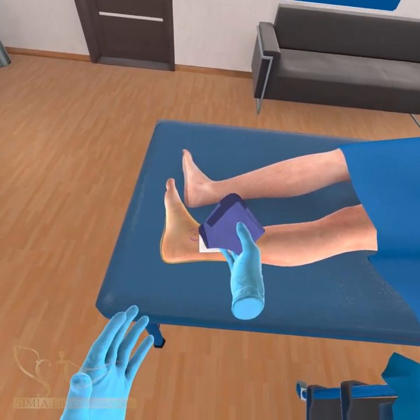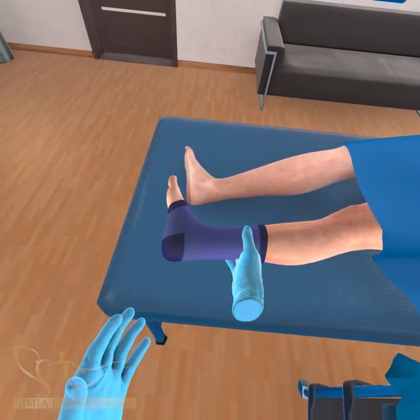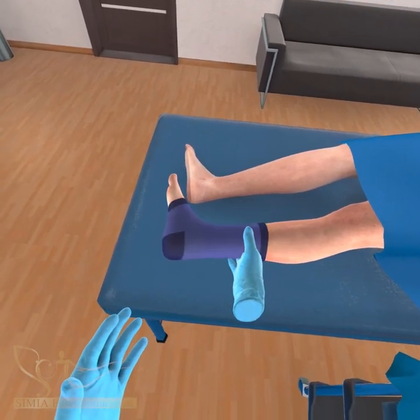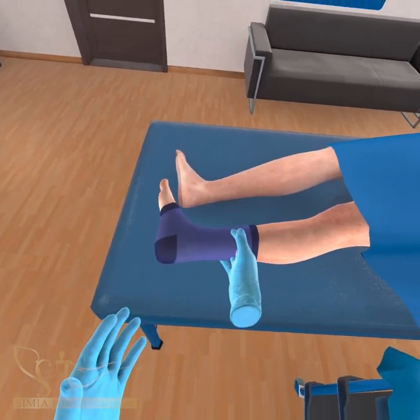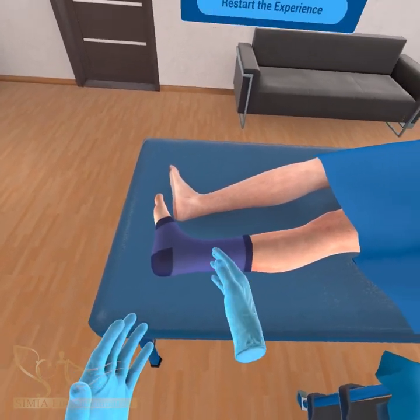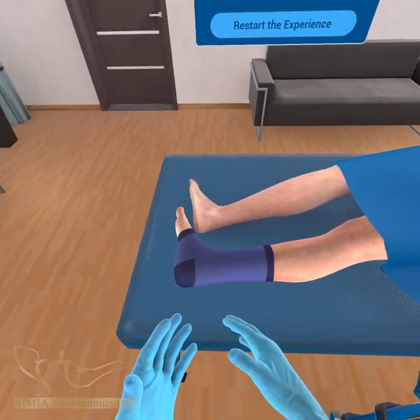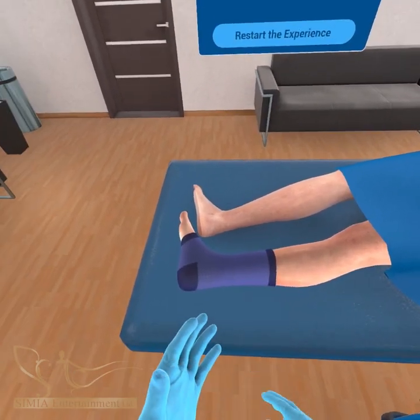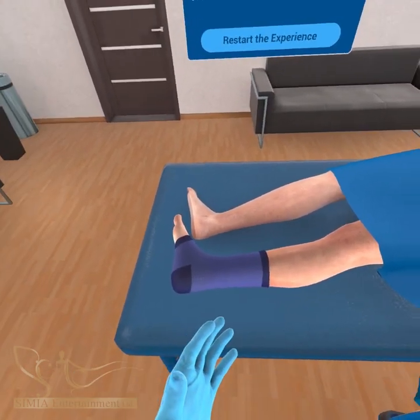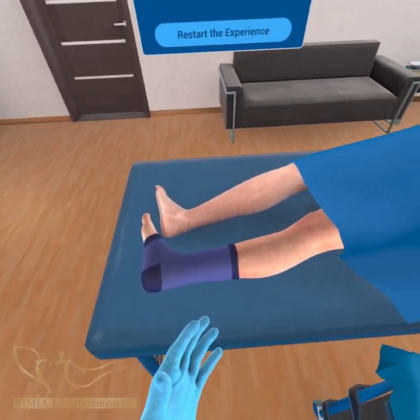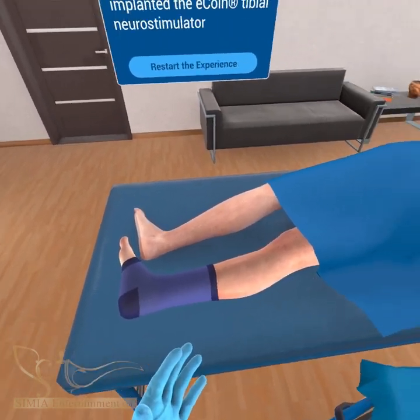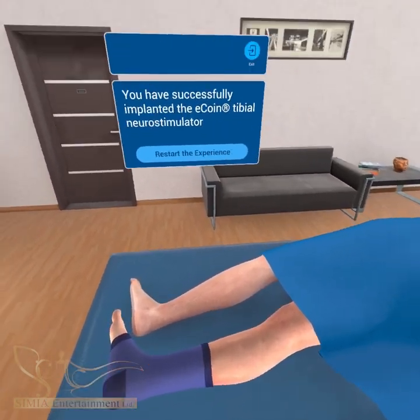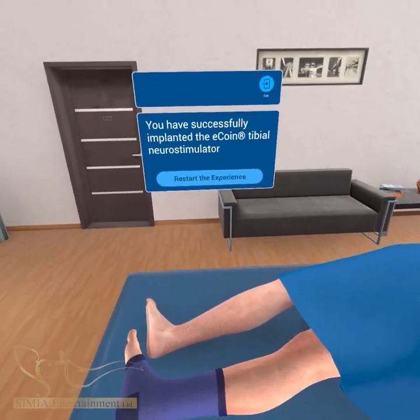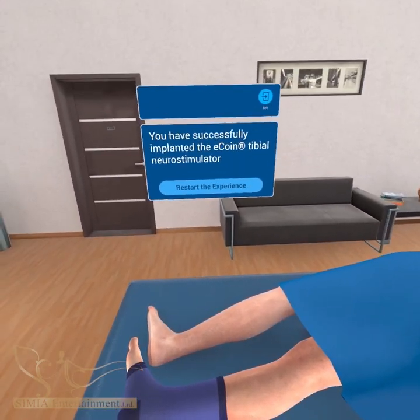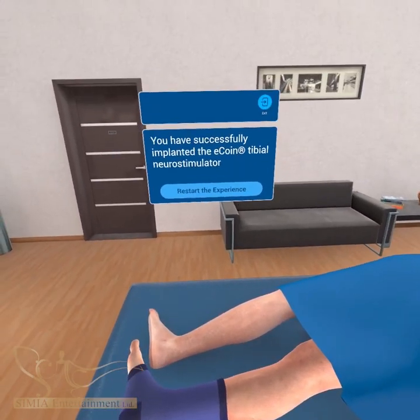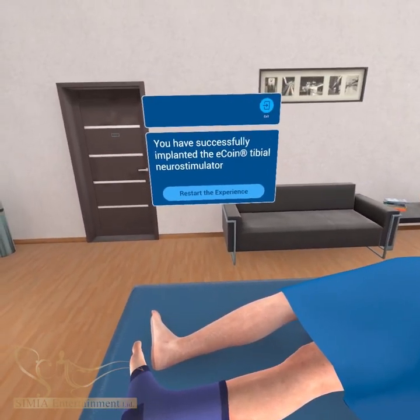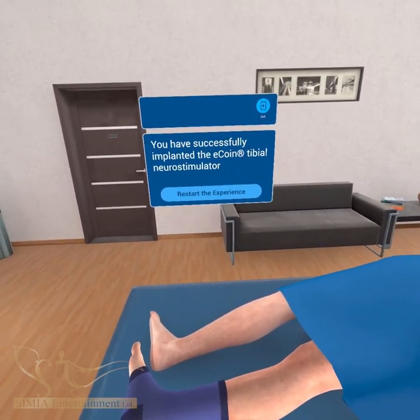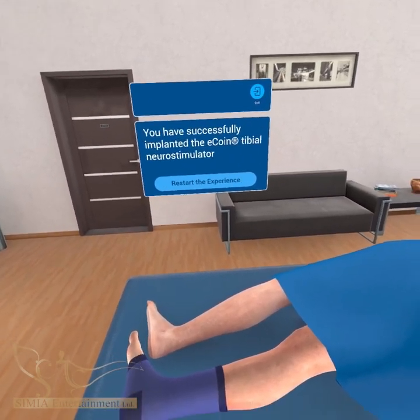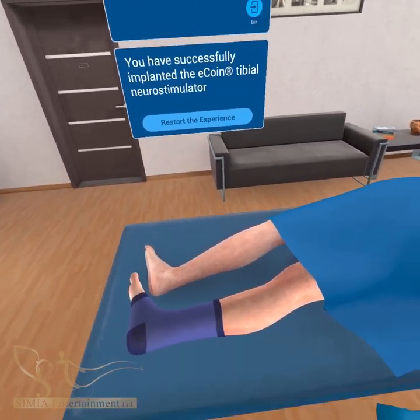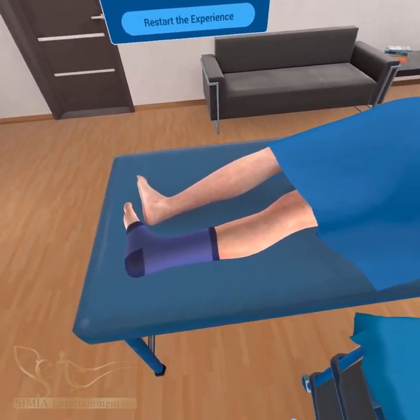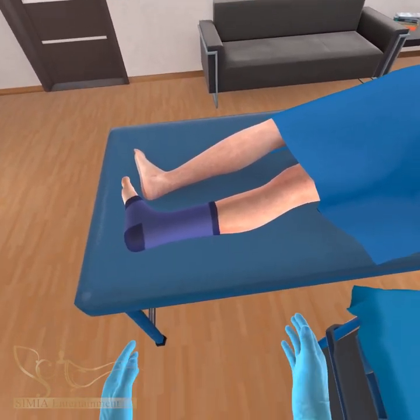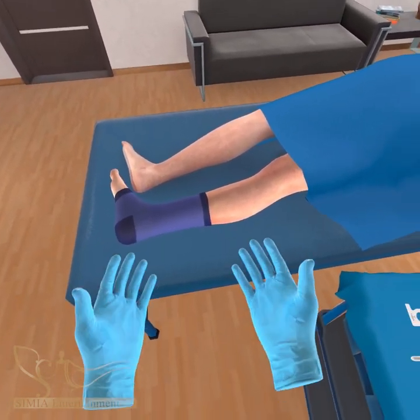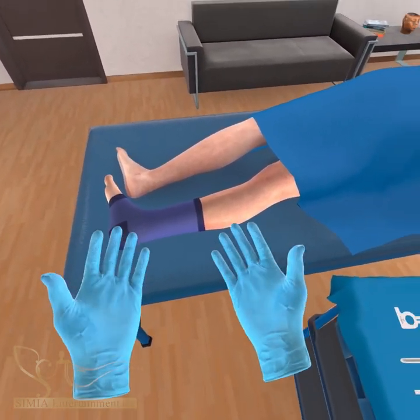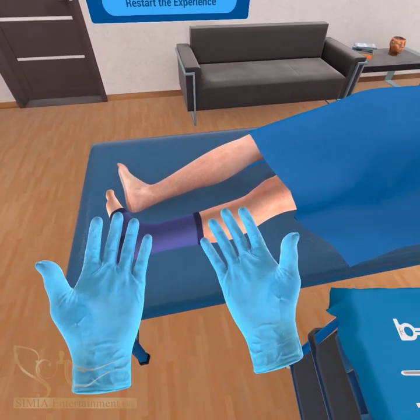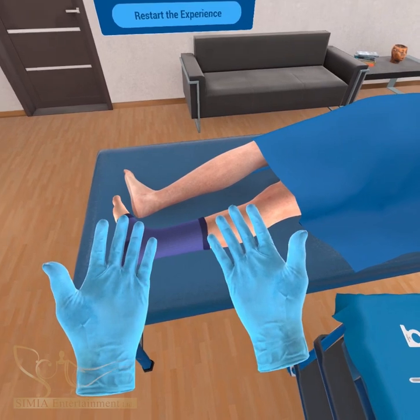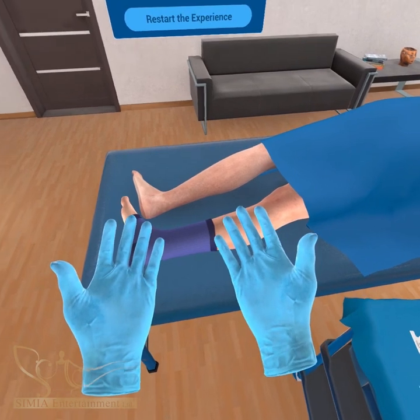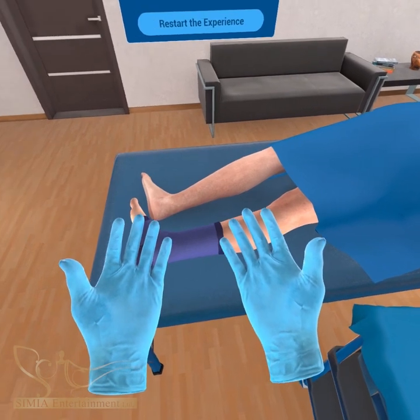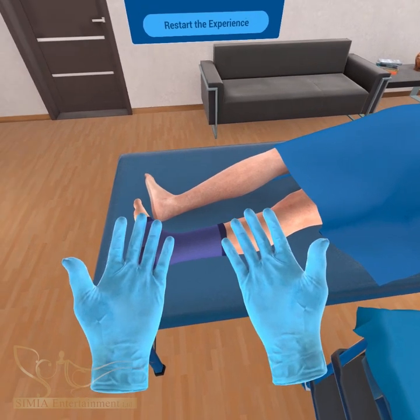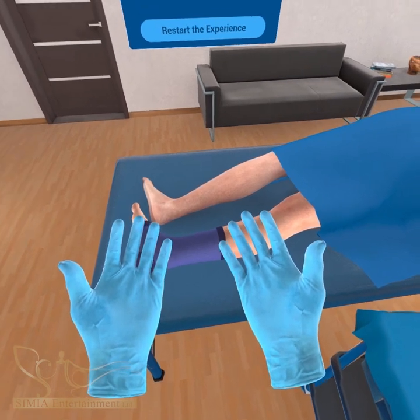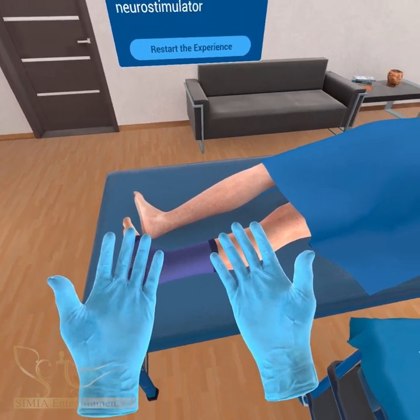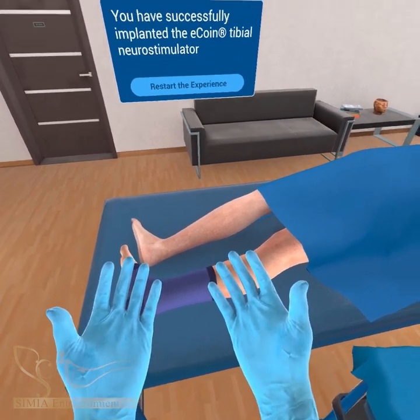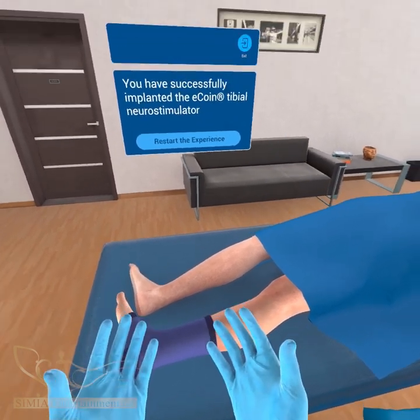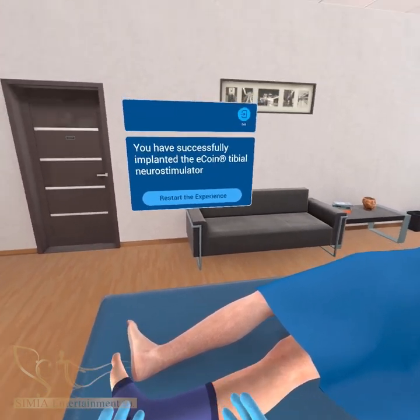Congratulations! You have successfully implanted the ECOIN tibial stimulator.